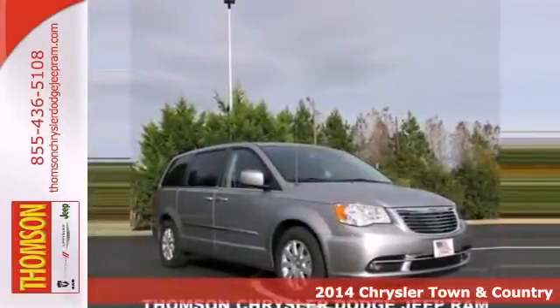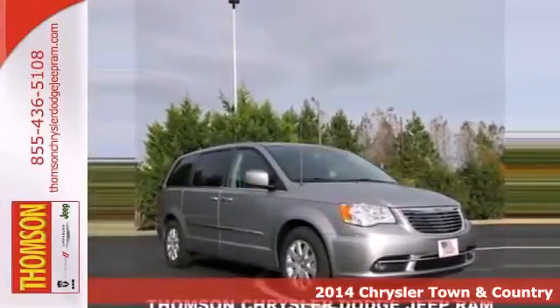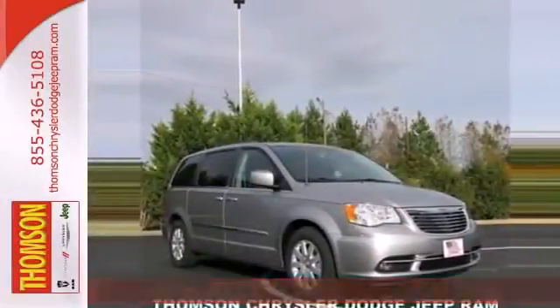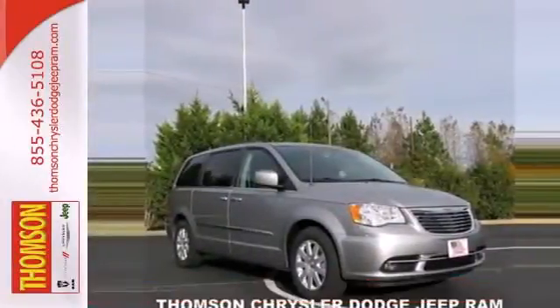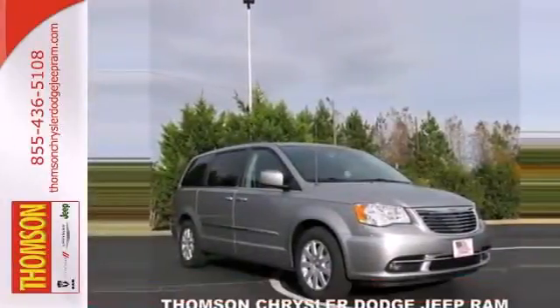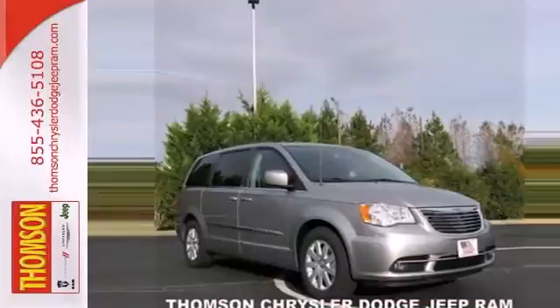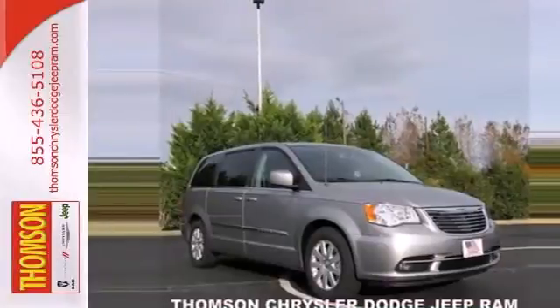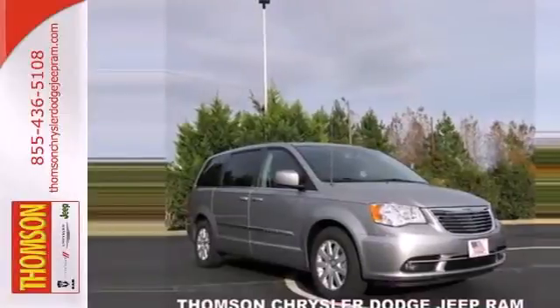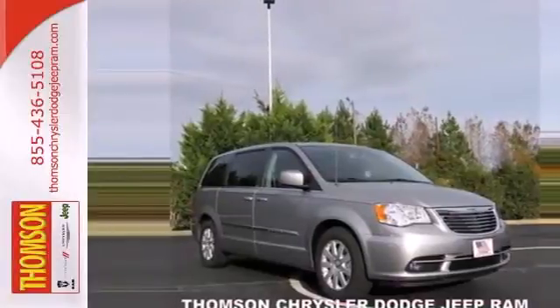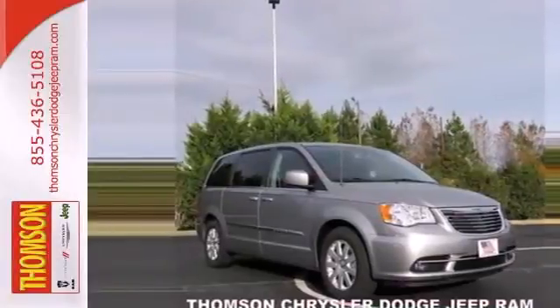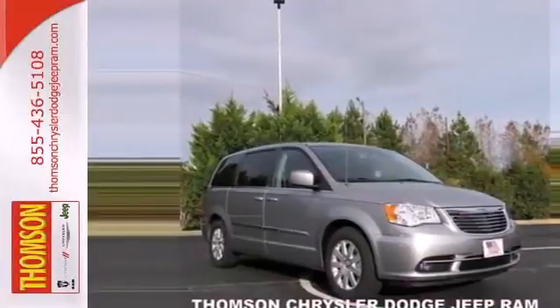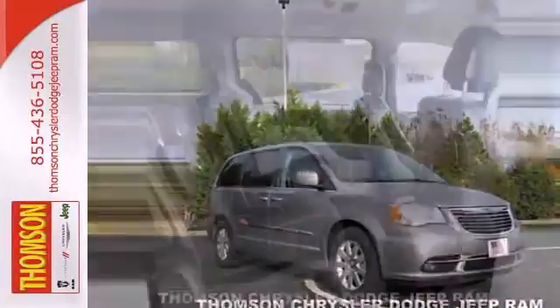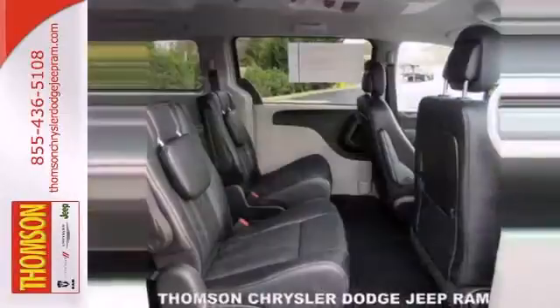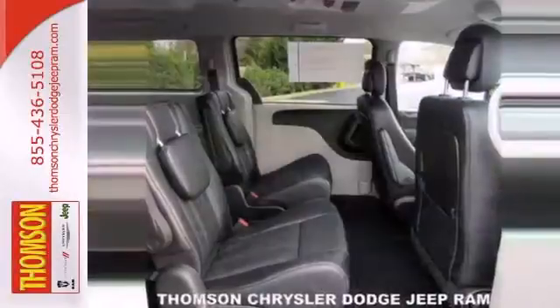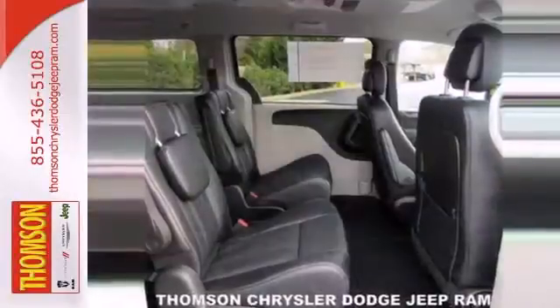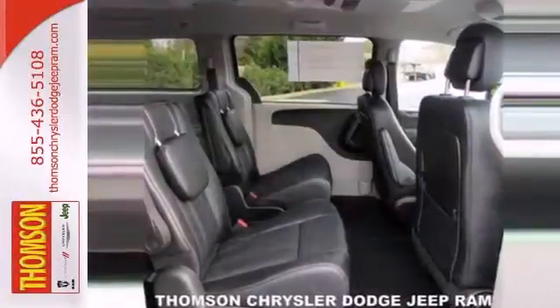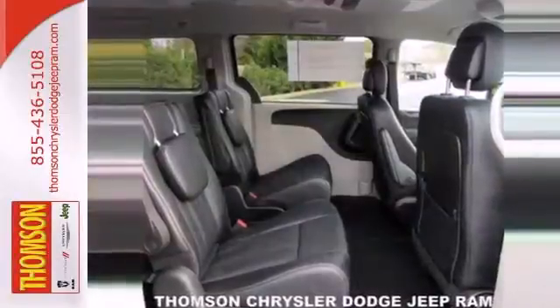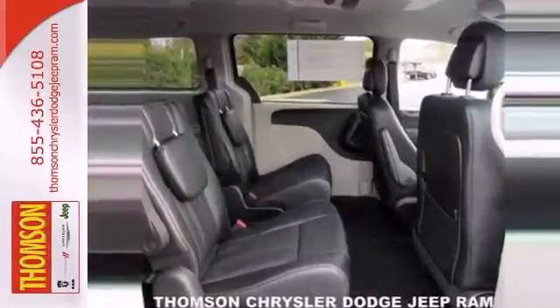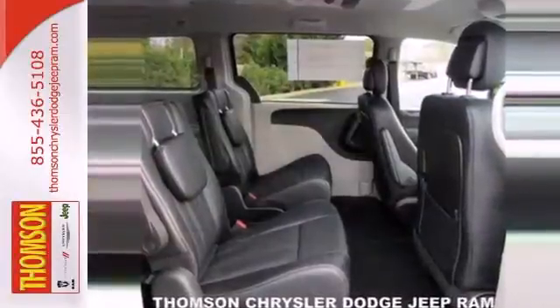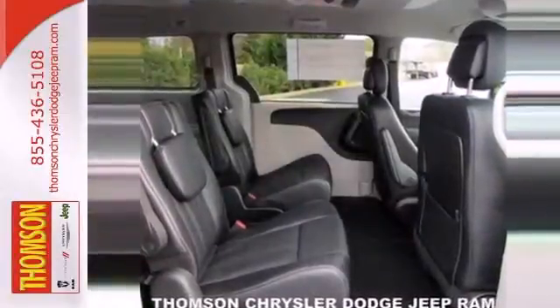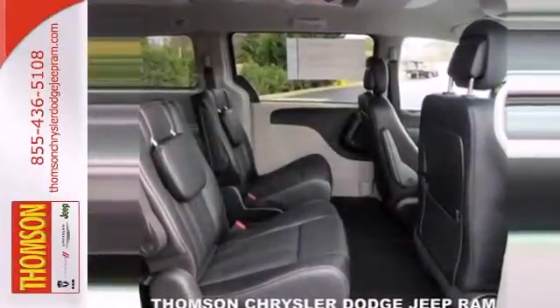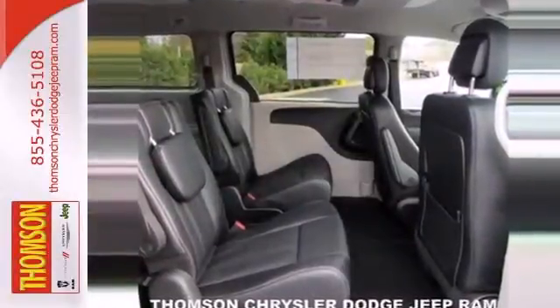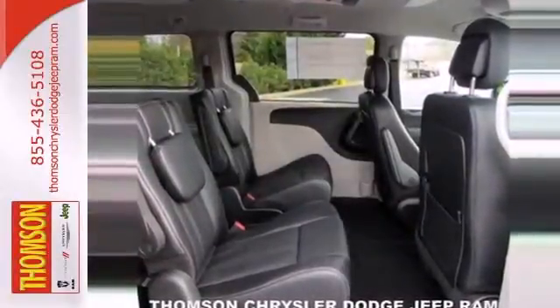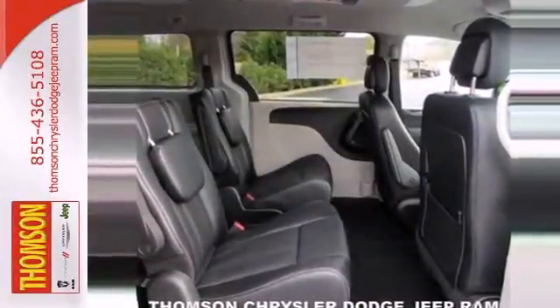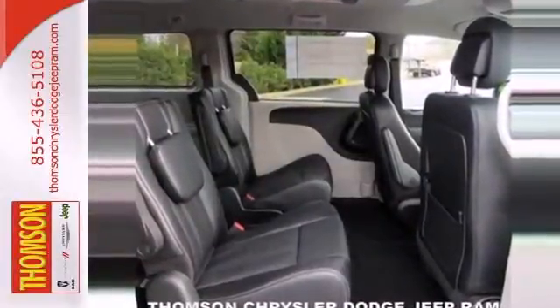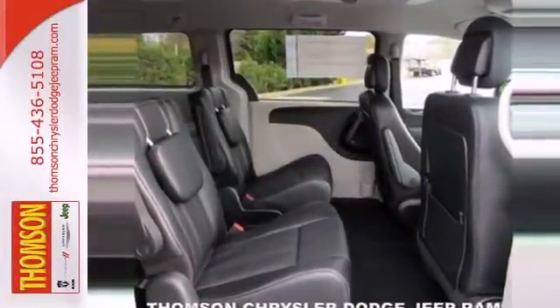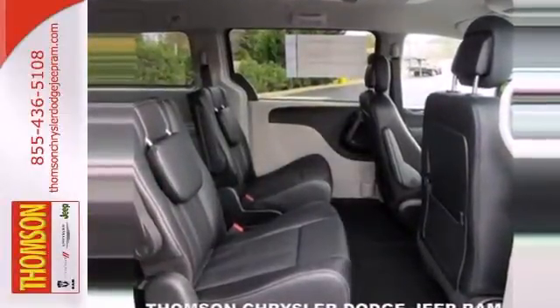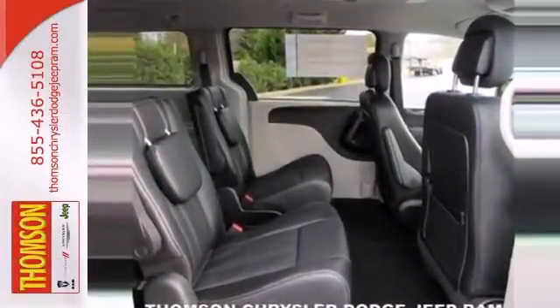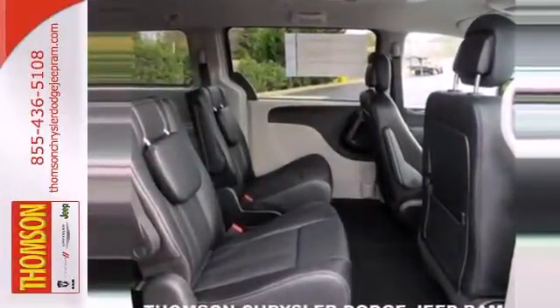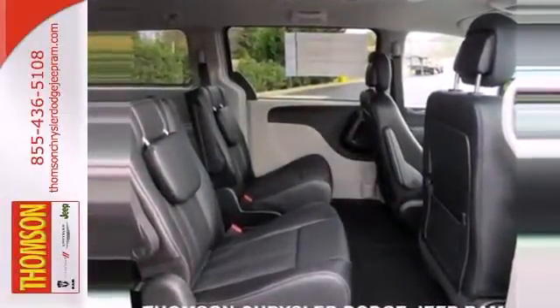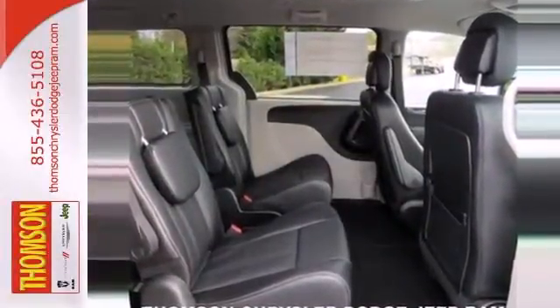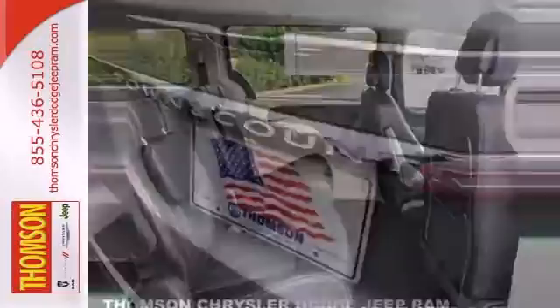Enjoy heated mirrors, the Uconnect system, an integrated garage door transmitter, a rear-view camera, and climate control.